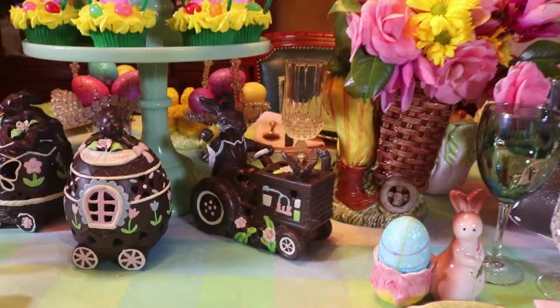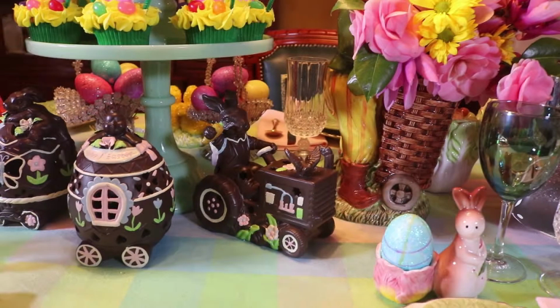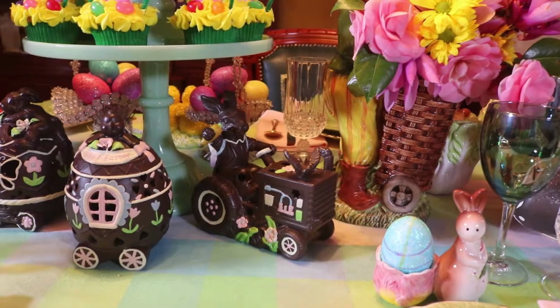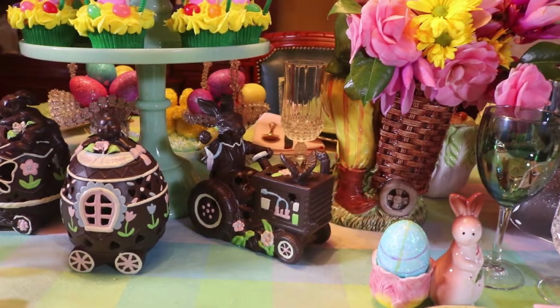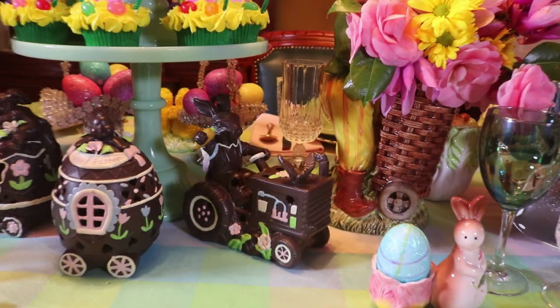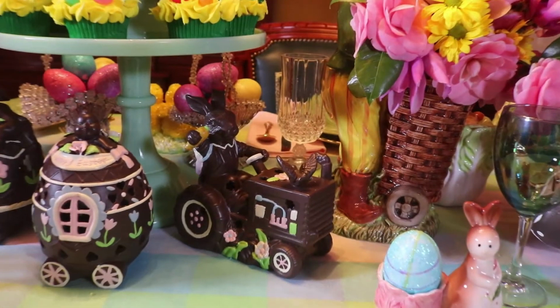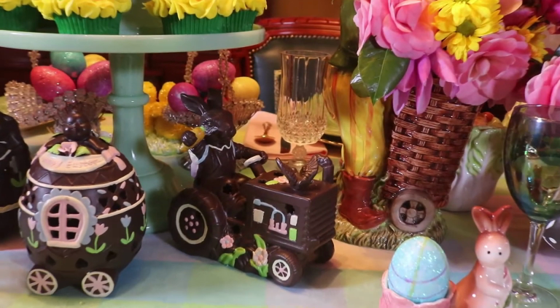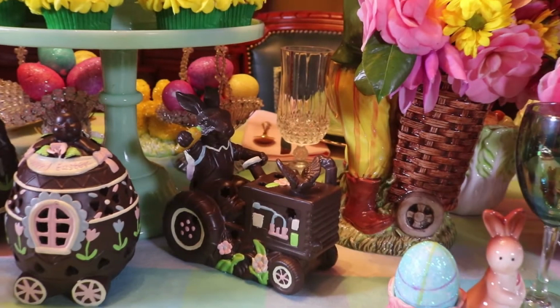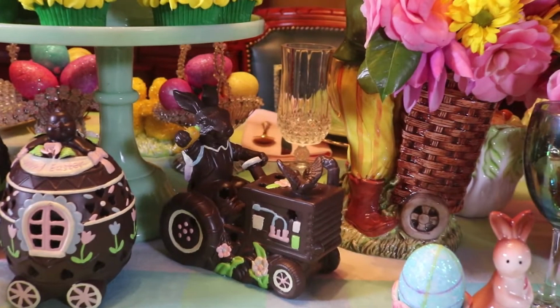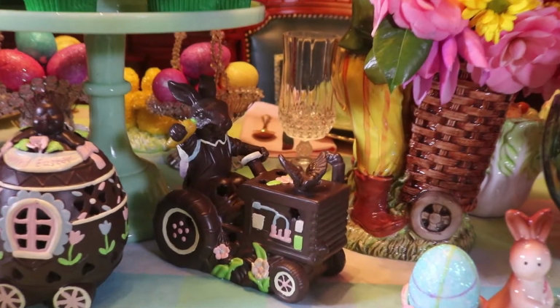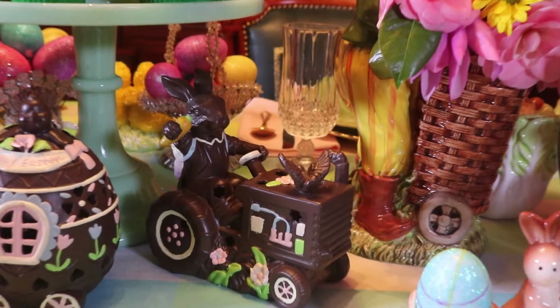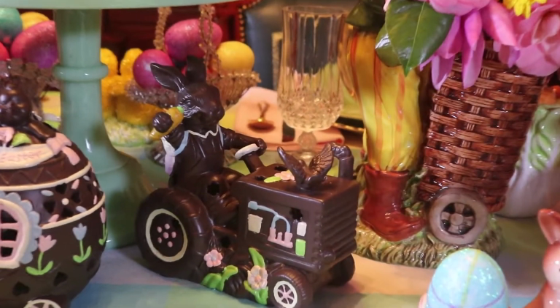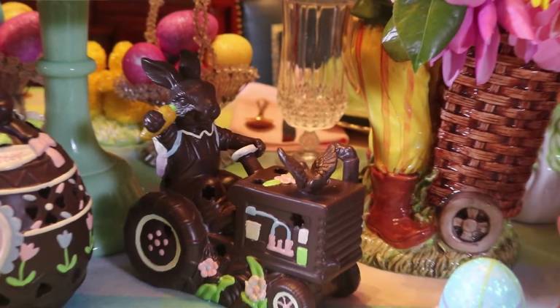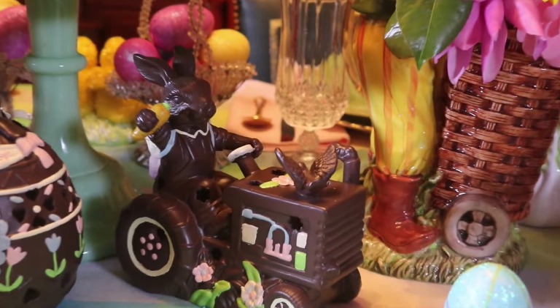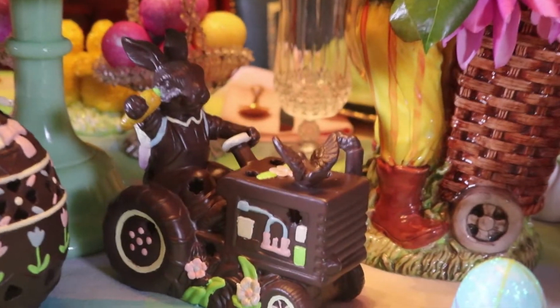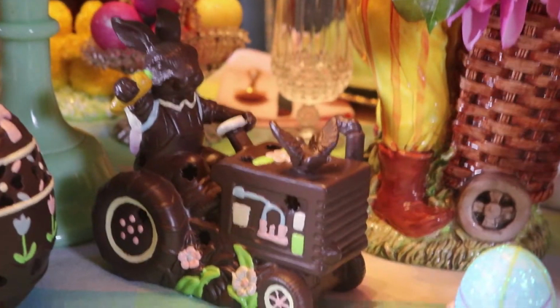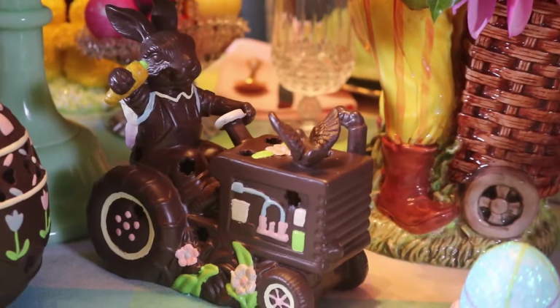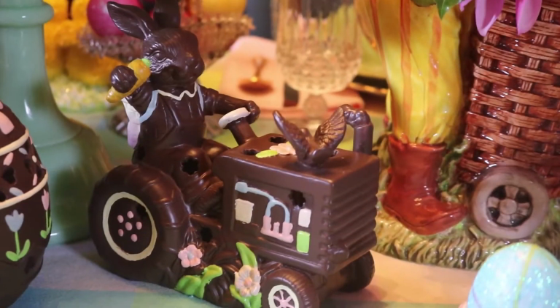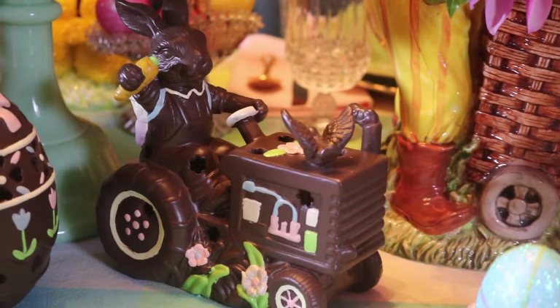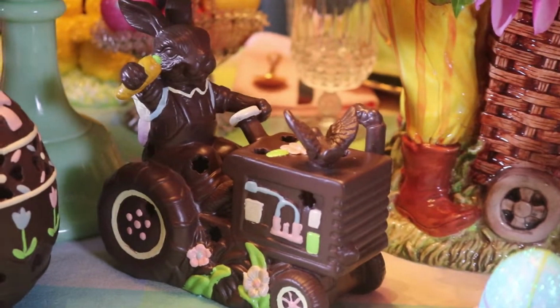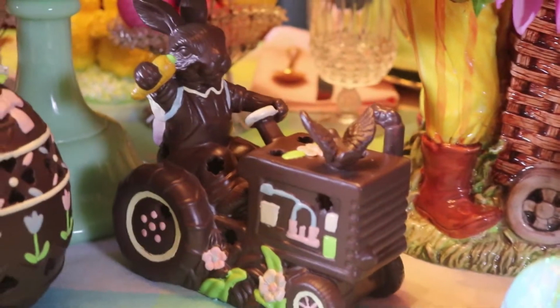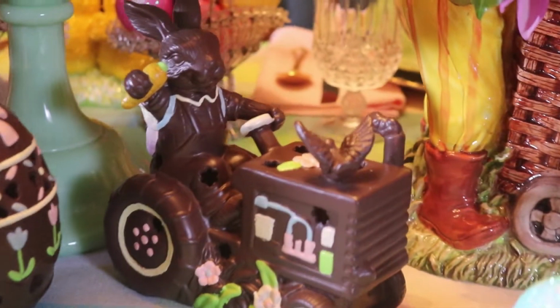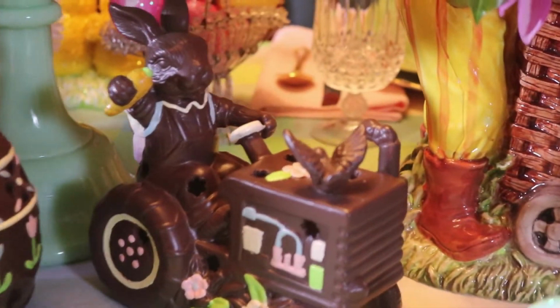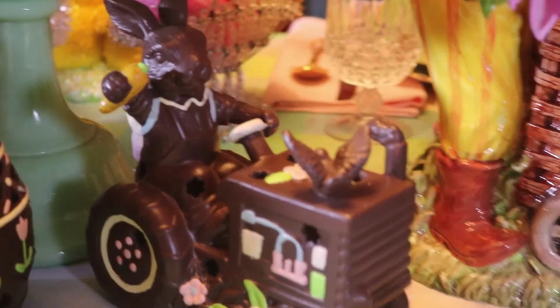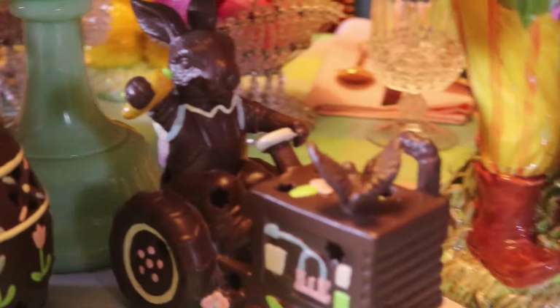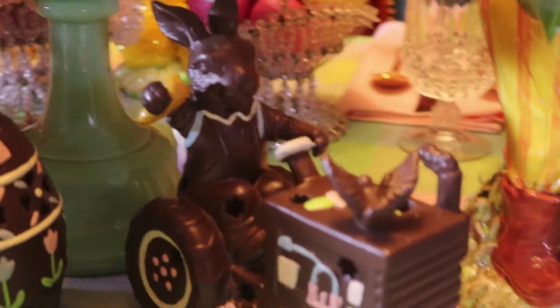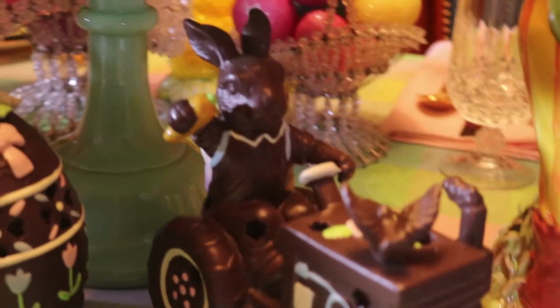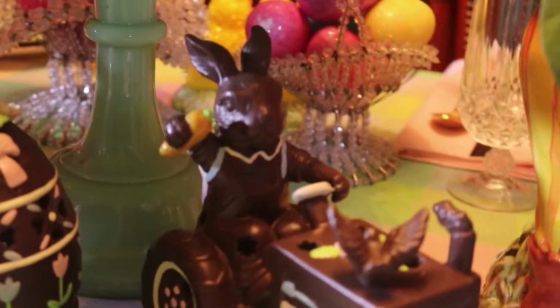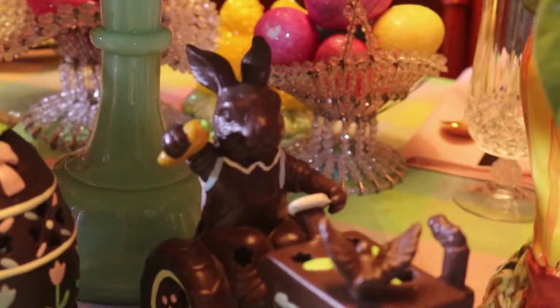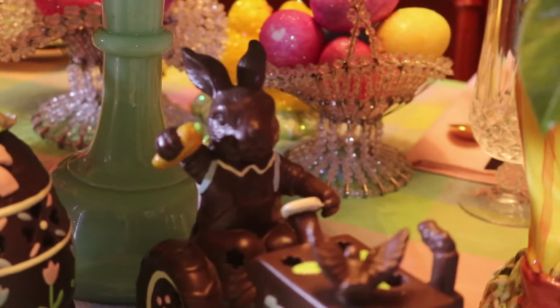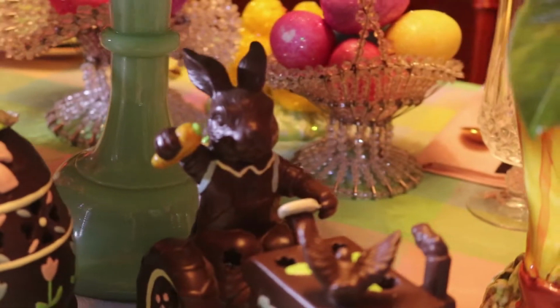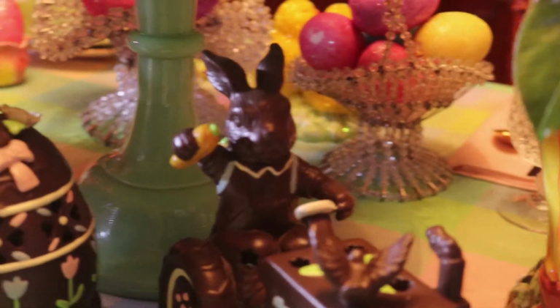At the base of the cake stands I've got a cute little chocolate bunny. He's driving his tractor and pulling Easter eggs behind.